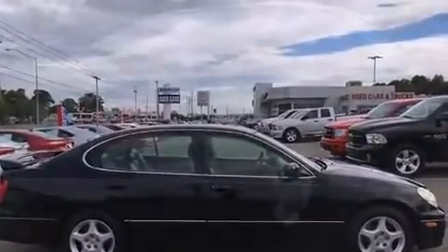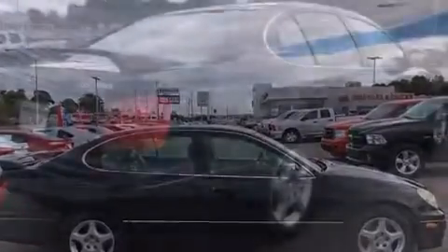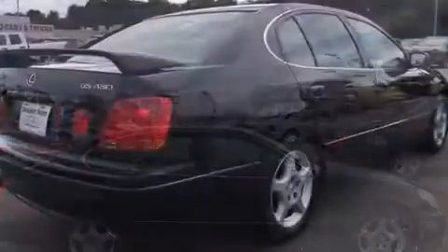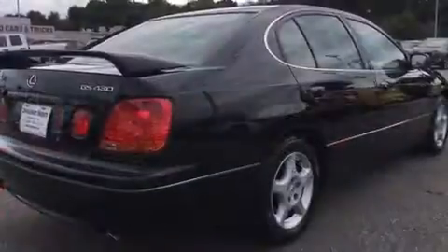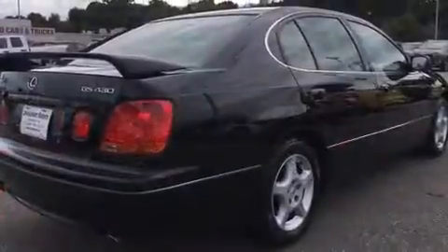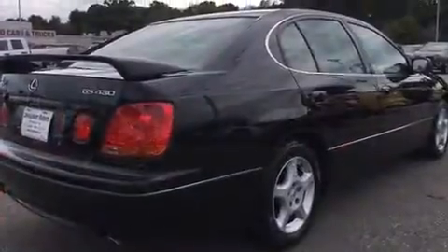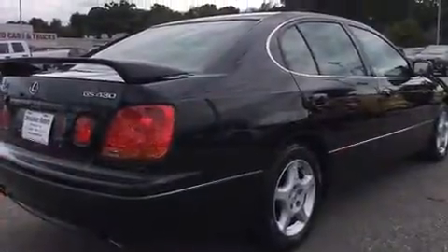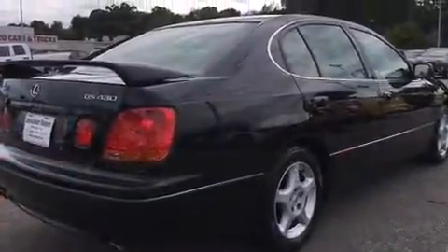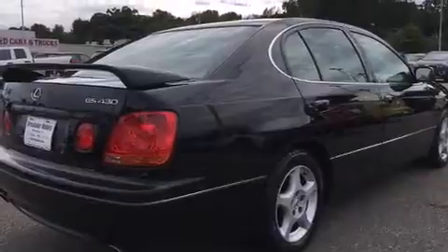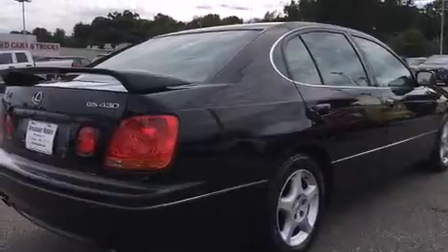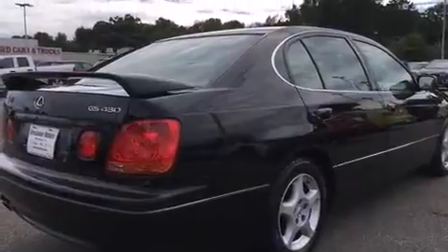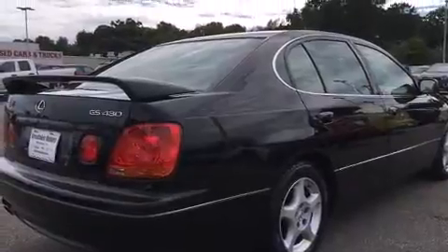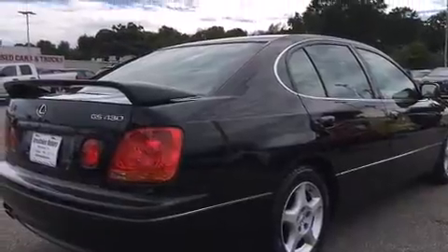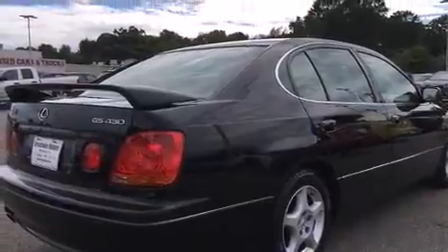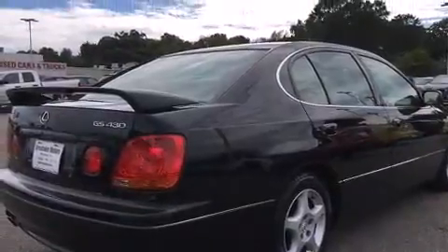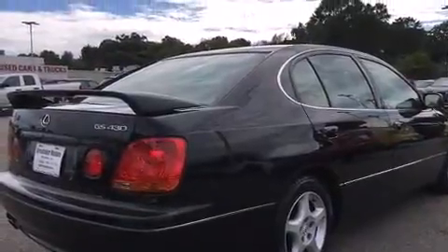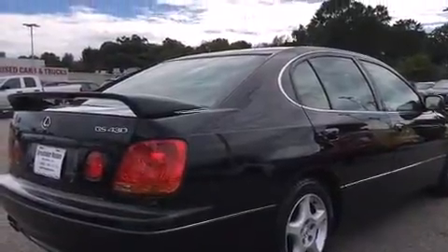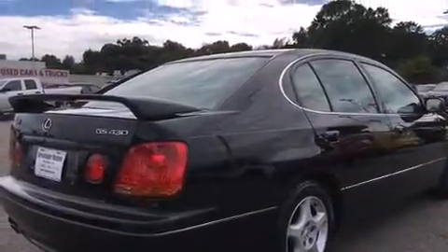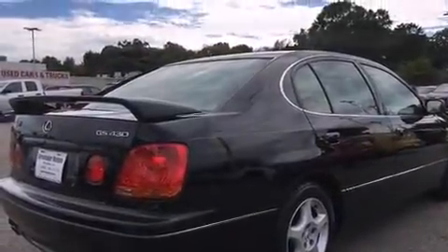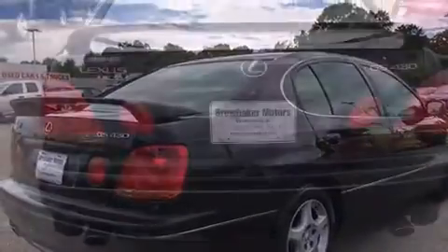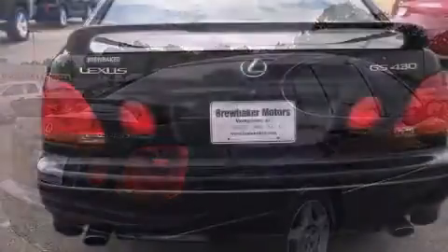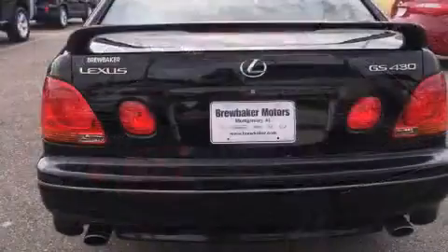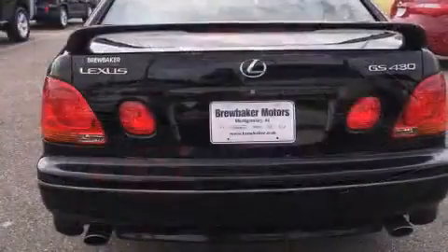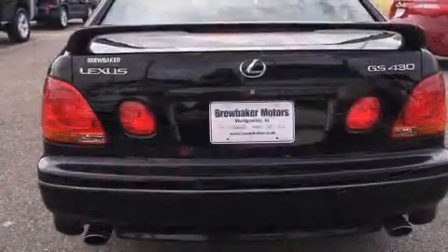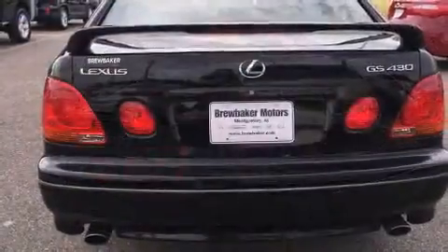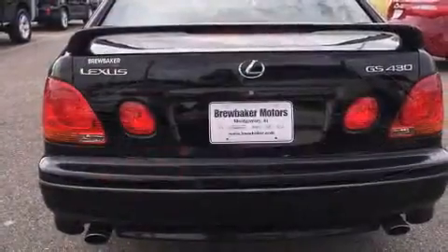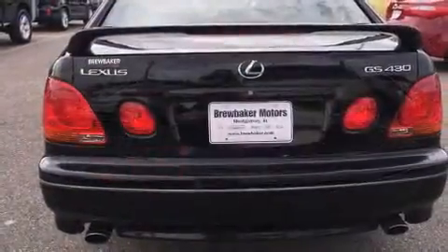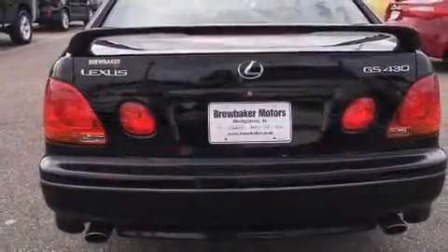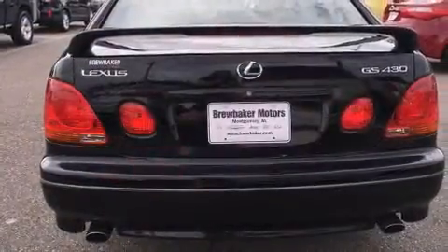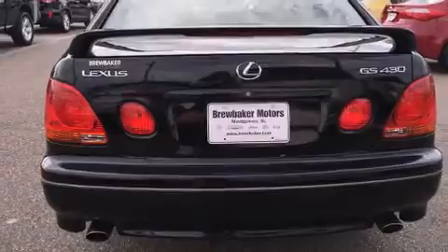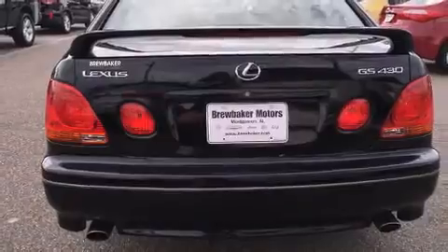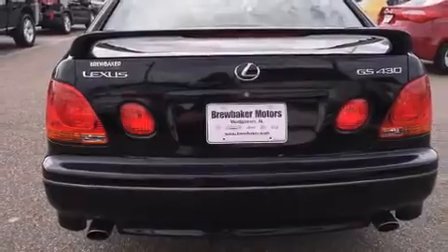Lexus infused the interior with top-shelf amenities such as front and rear reading lights, an automatic dimming rearview mirror, front dual-zone air conditioning, power door mirrors, and heated door mirrors.